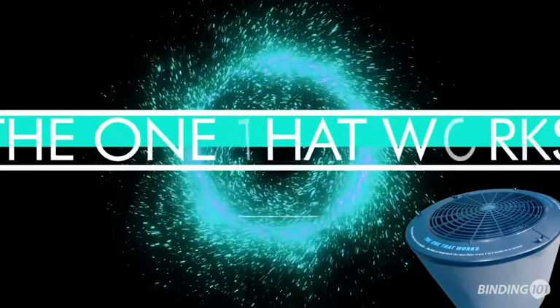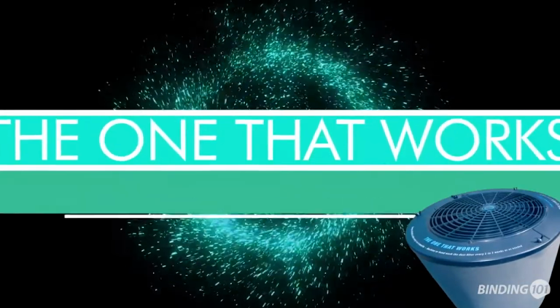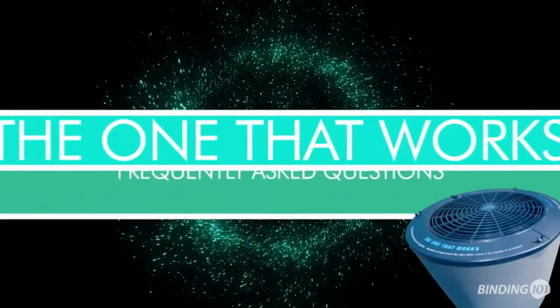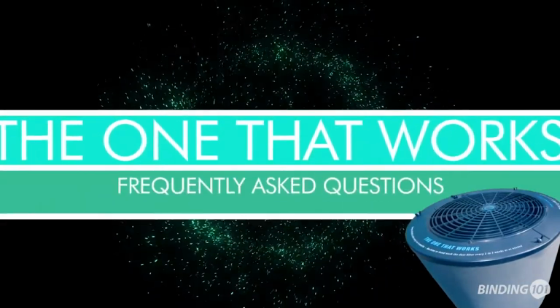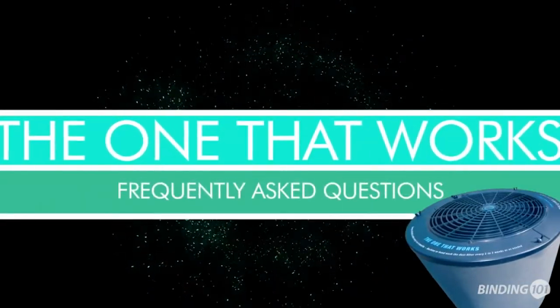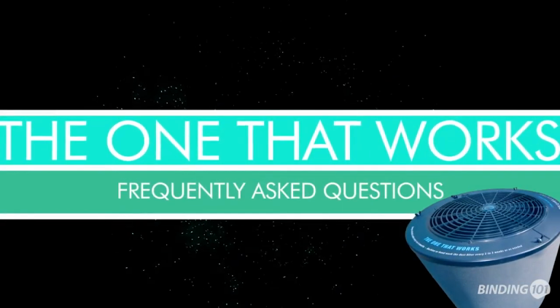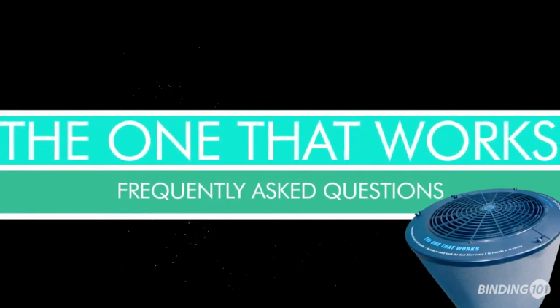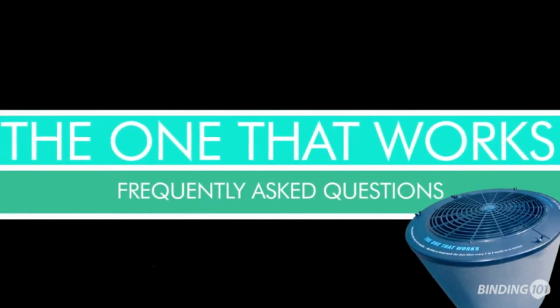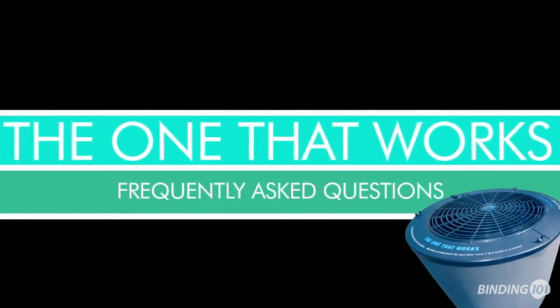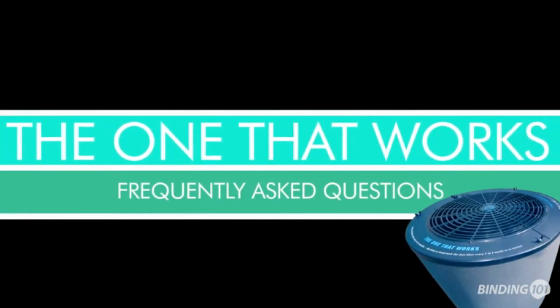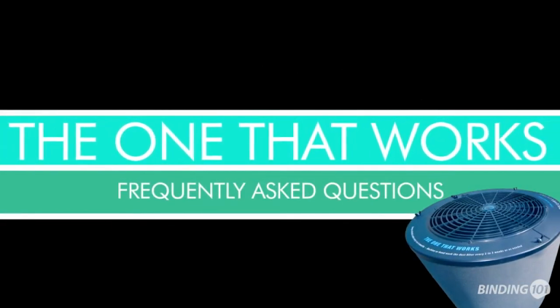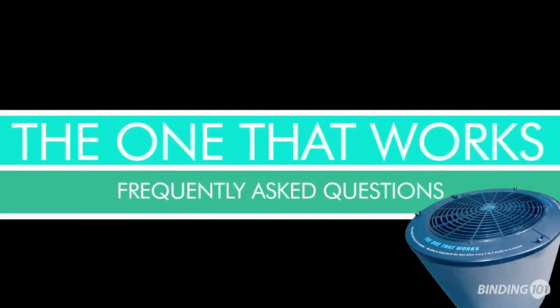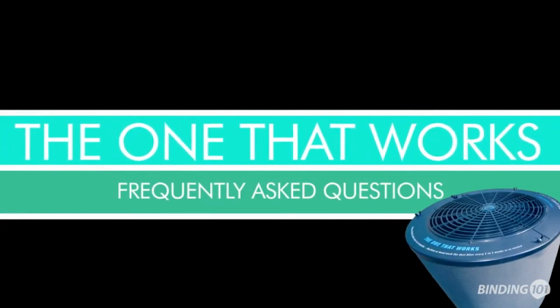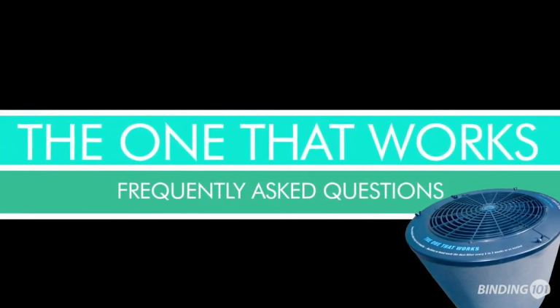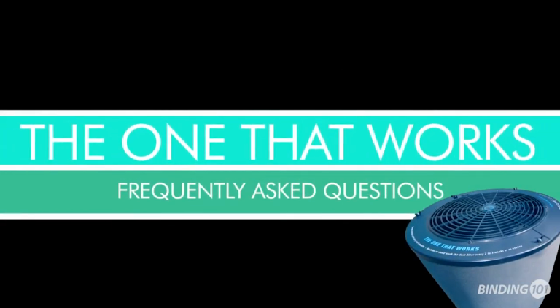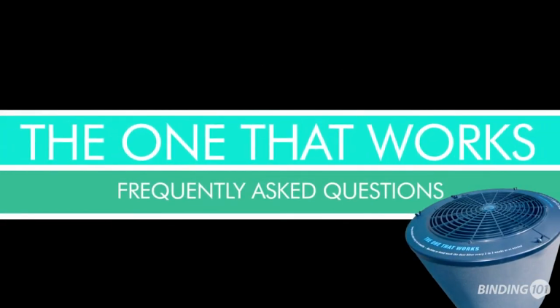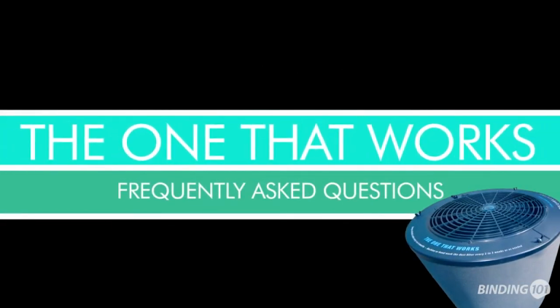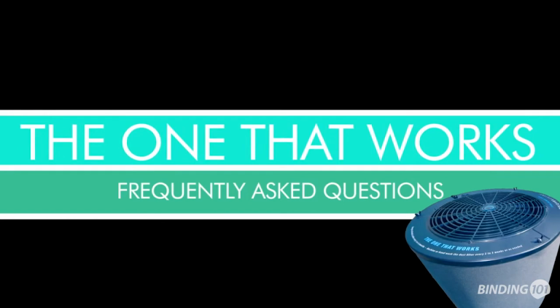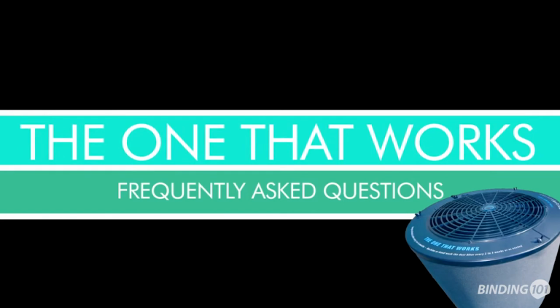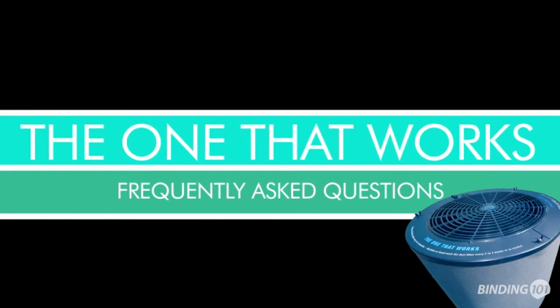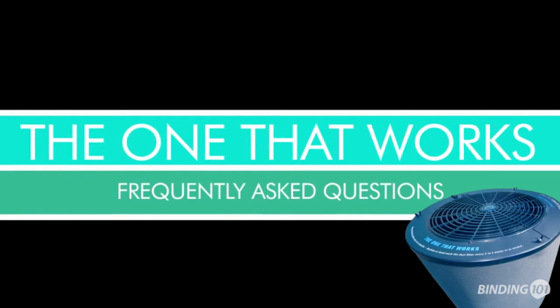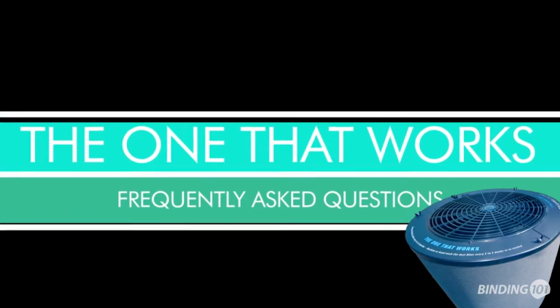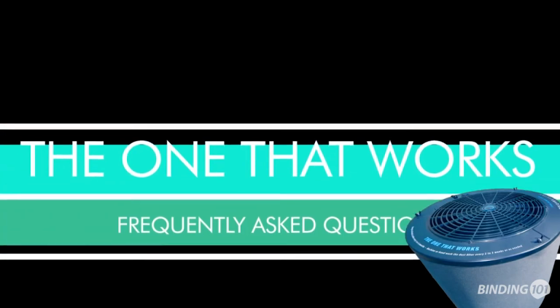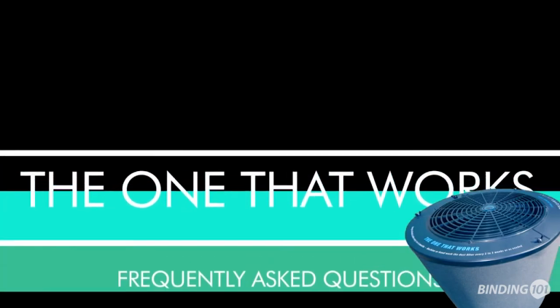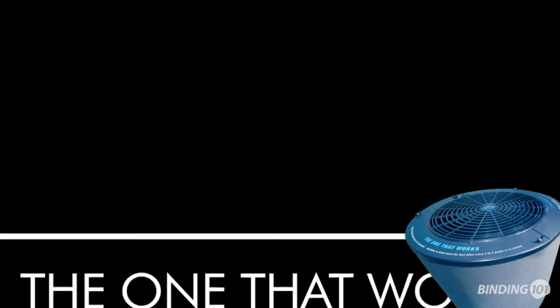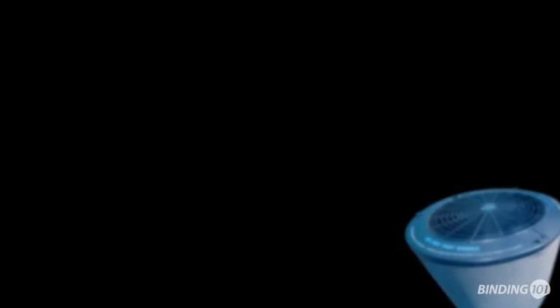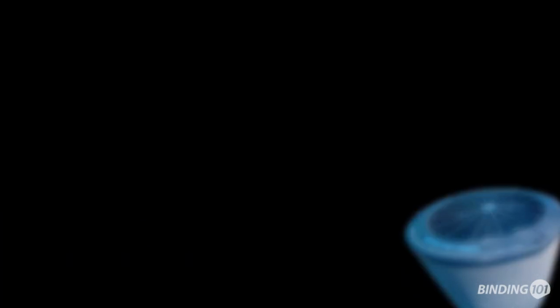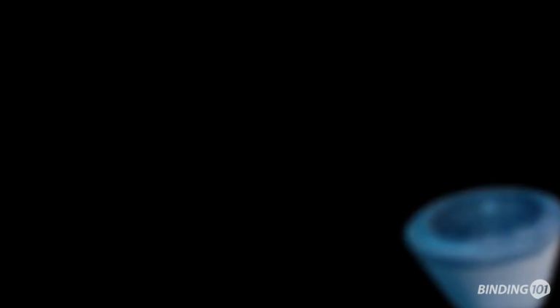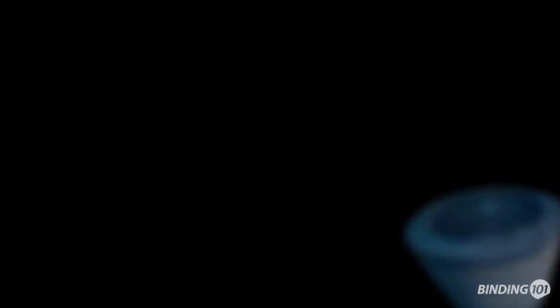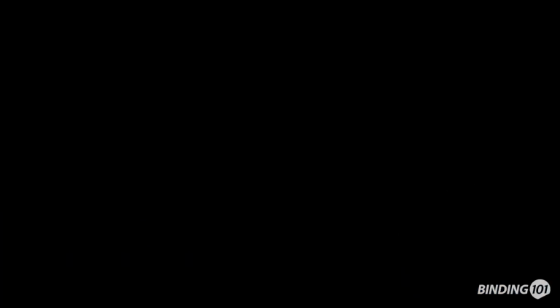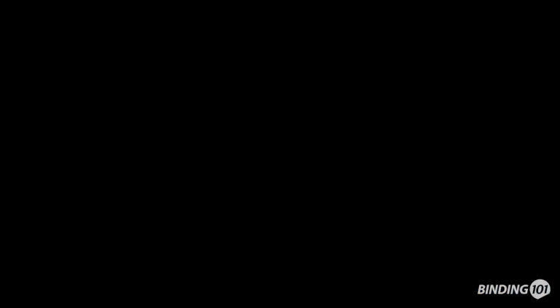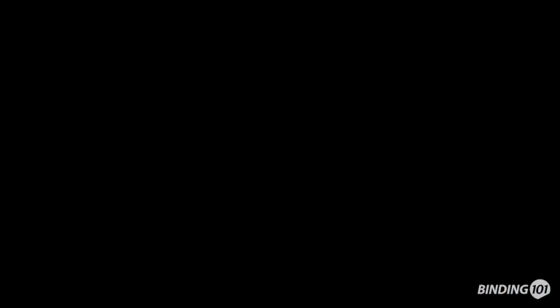Welcome to the One That Works Salon Air Purifier Frequently Asked Questions video, brought to you by AeroVec Systems.